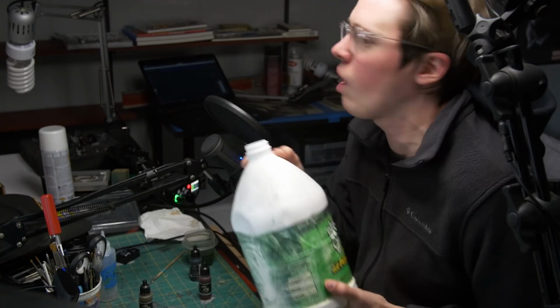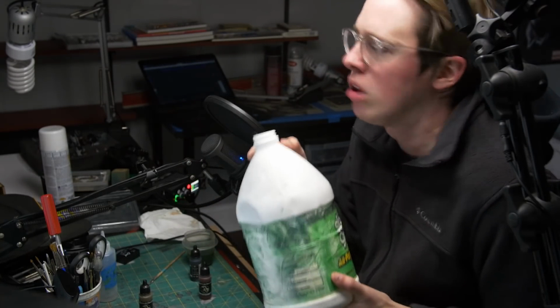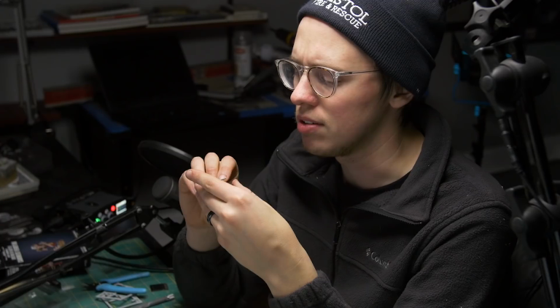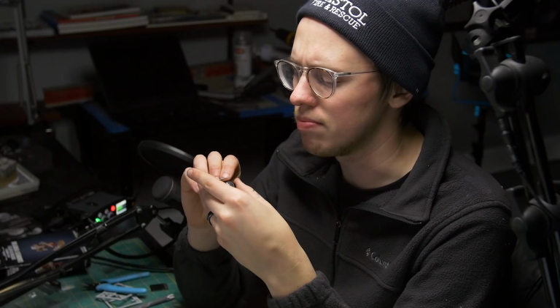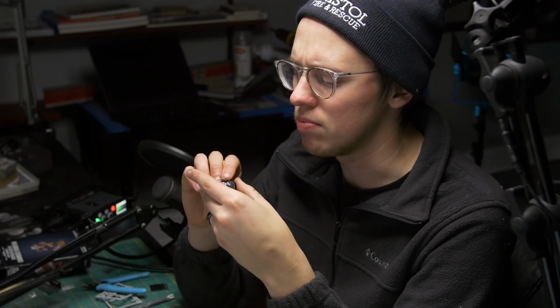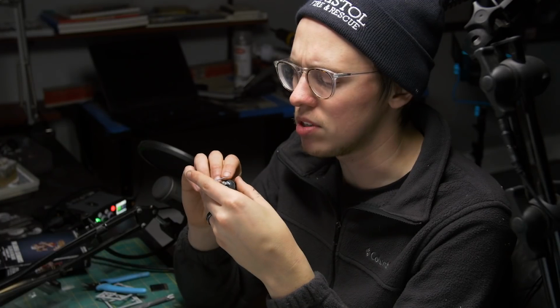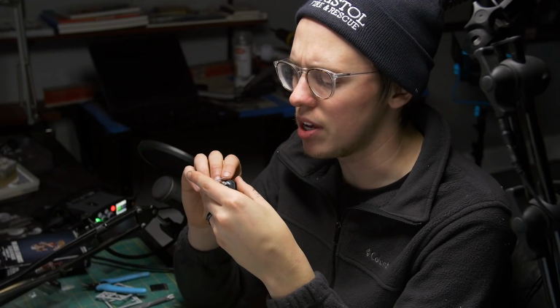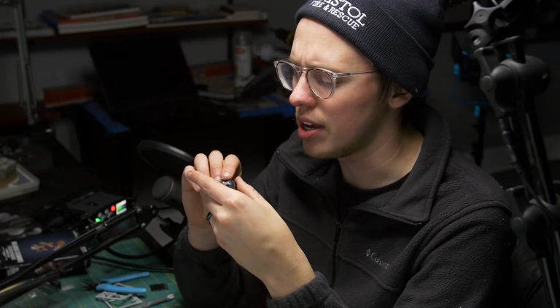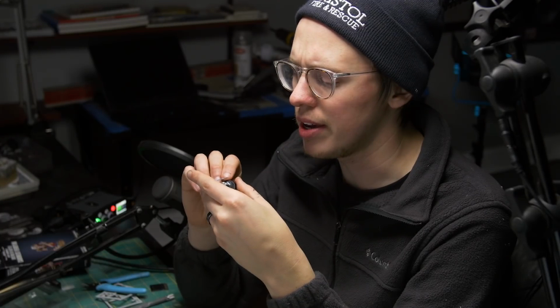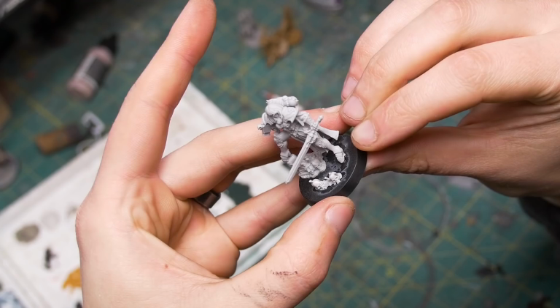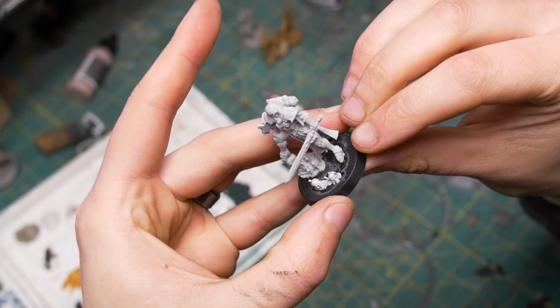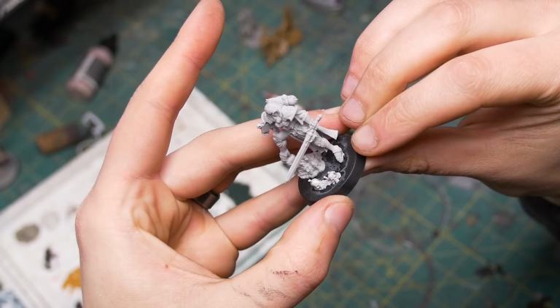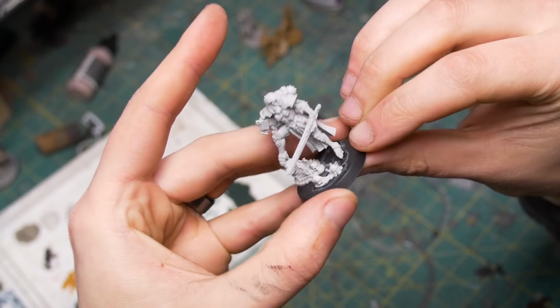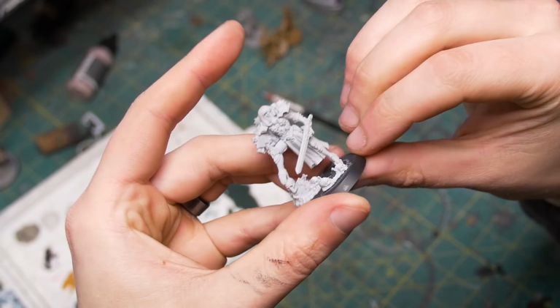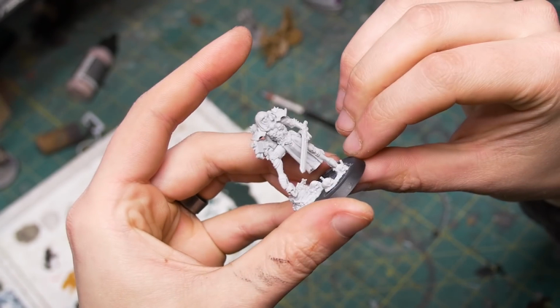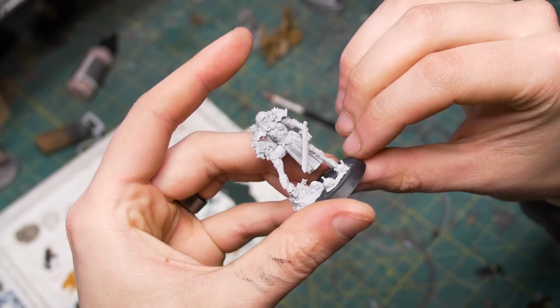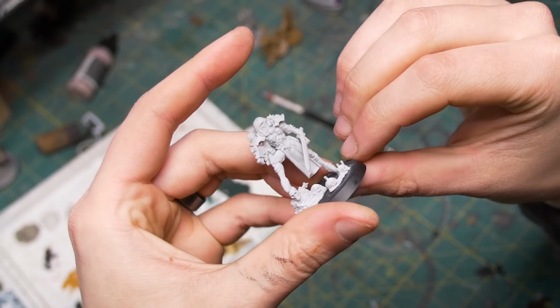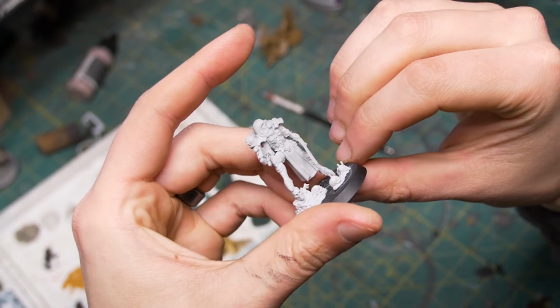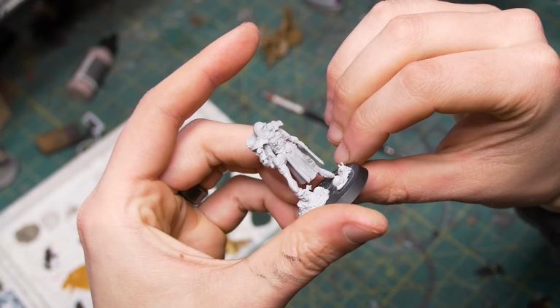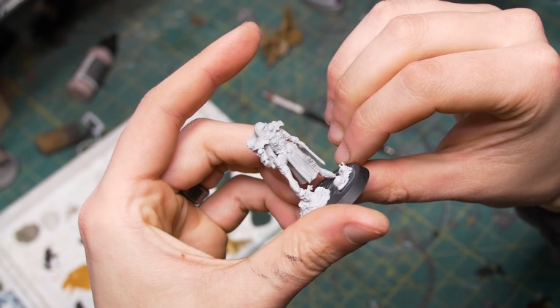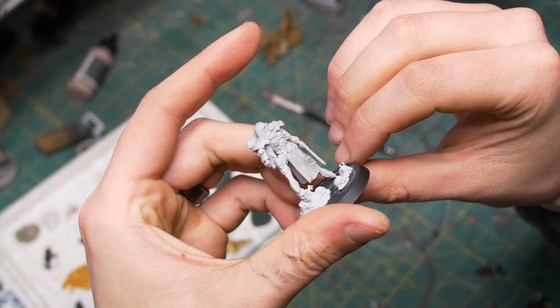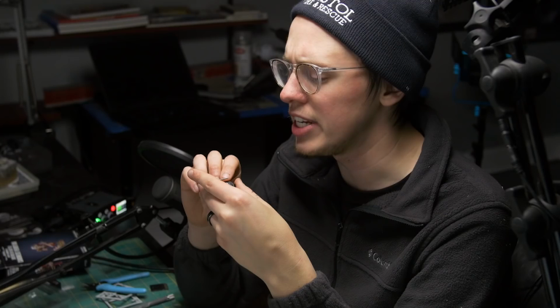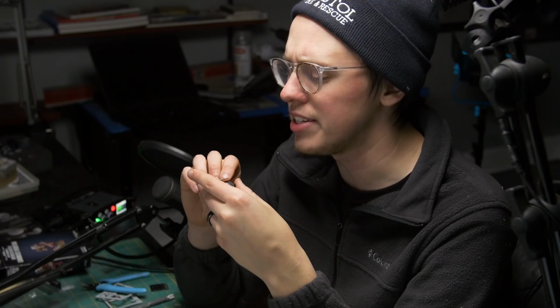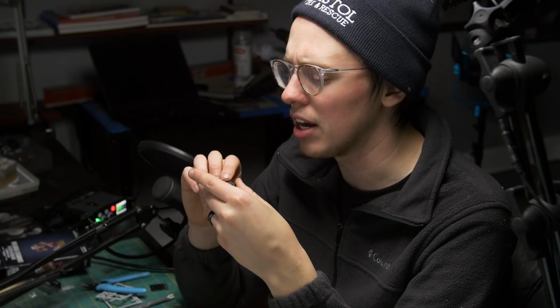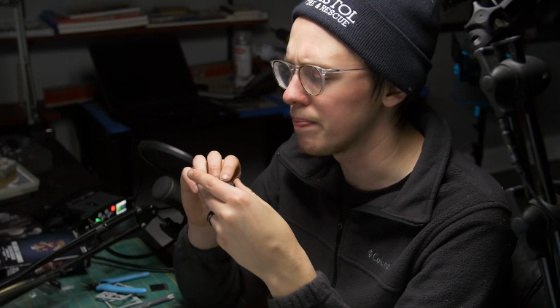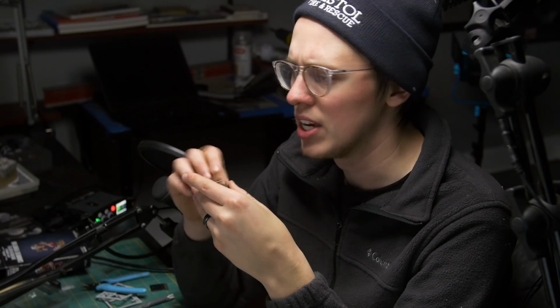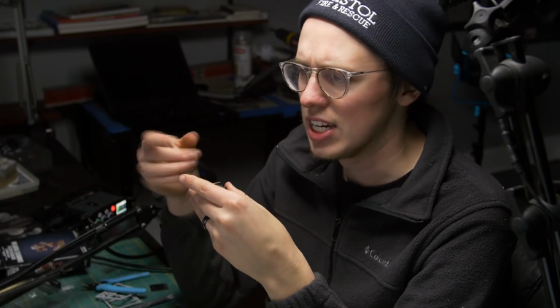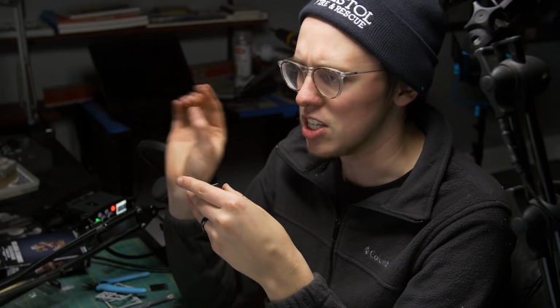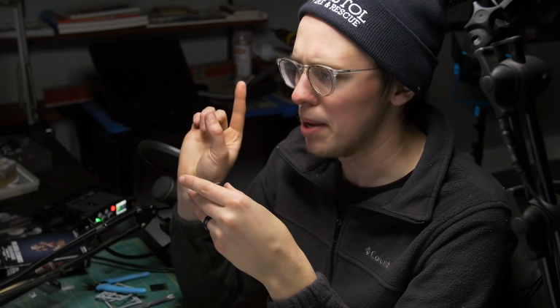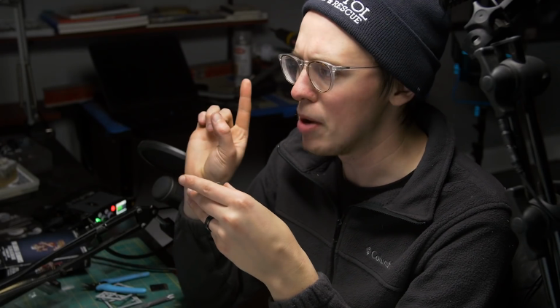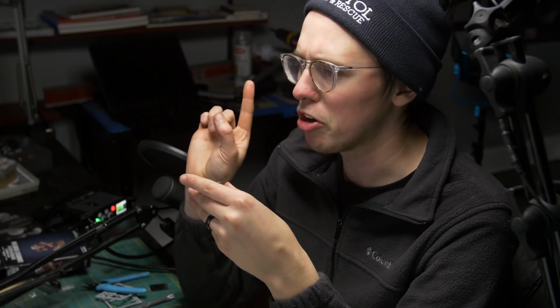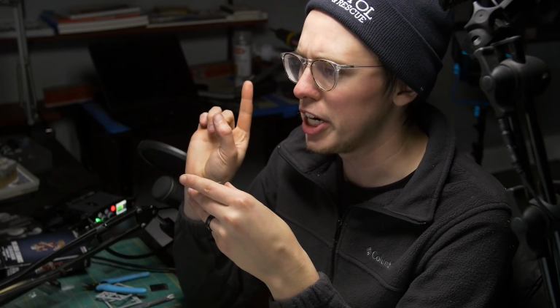This bare resin looks like I could use some more detail. Simple Green.